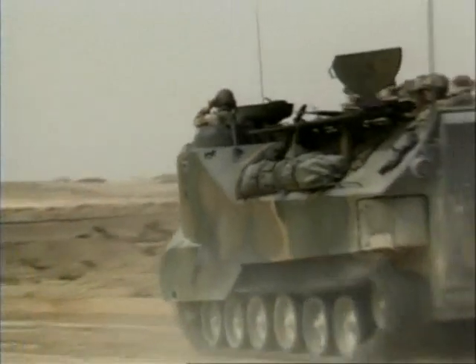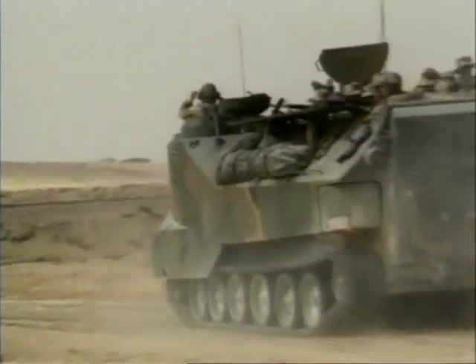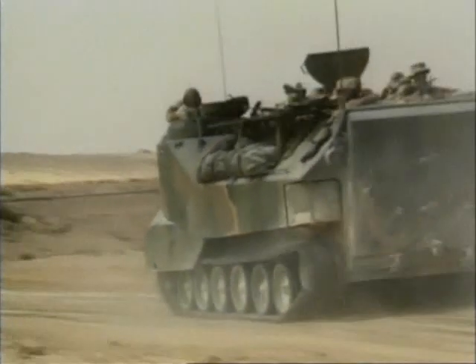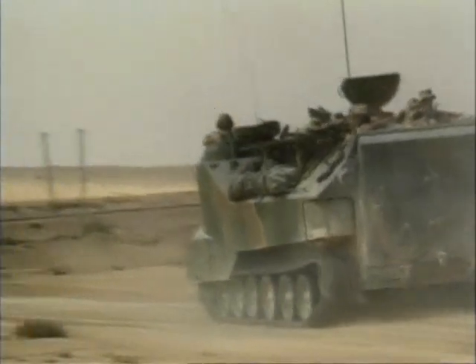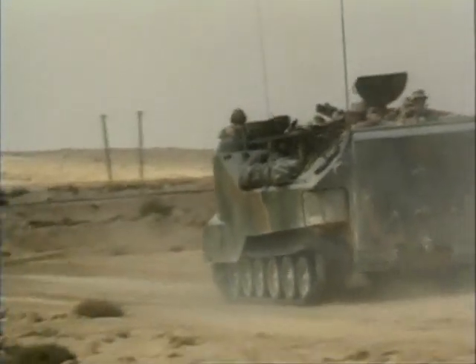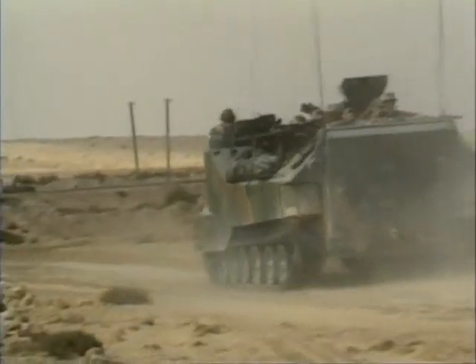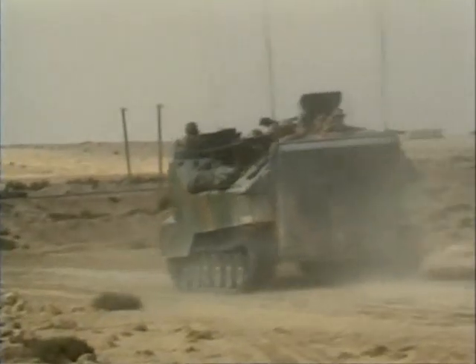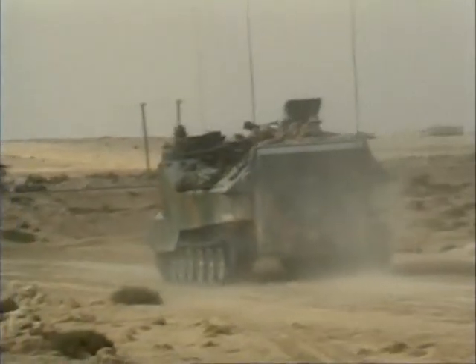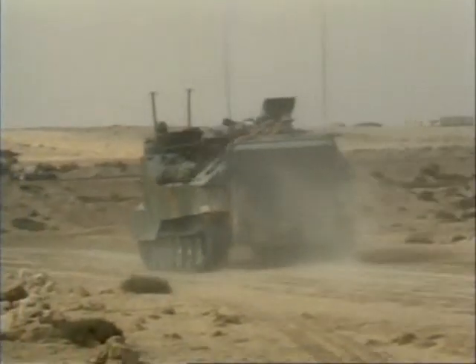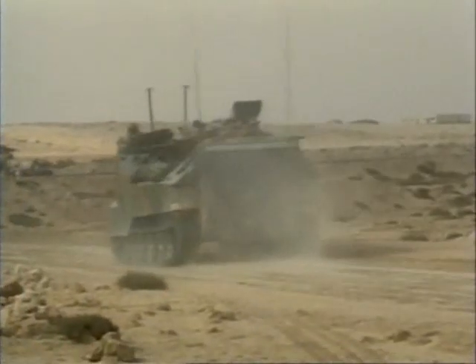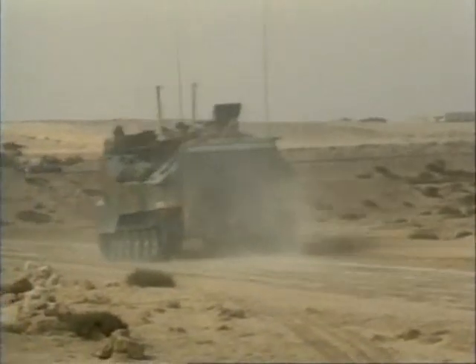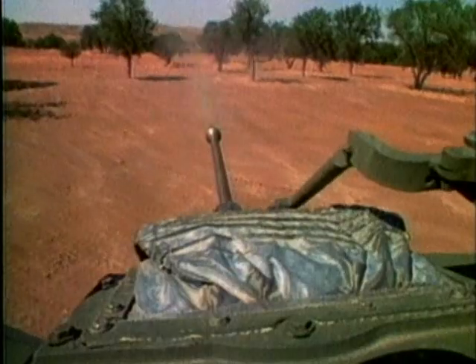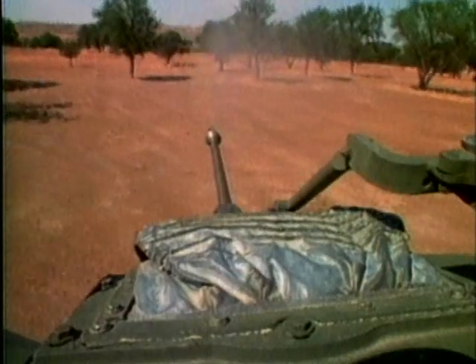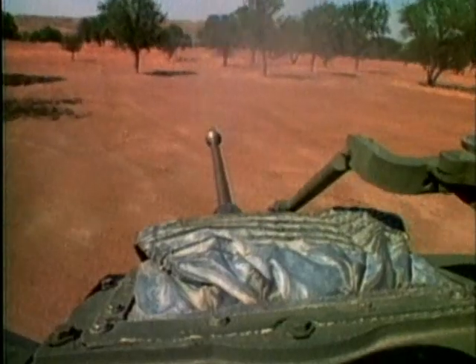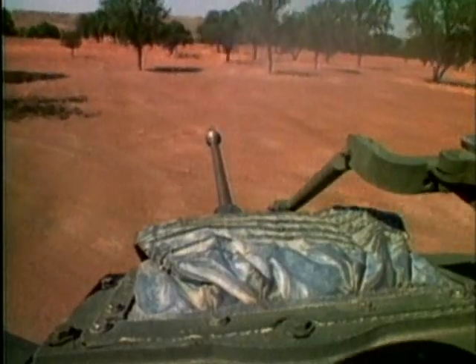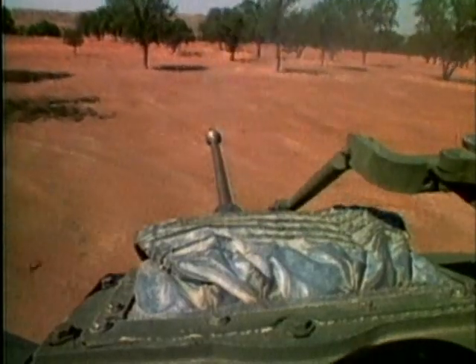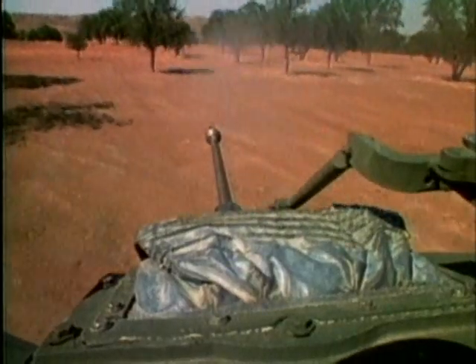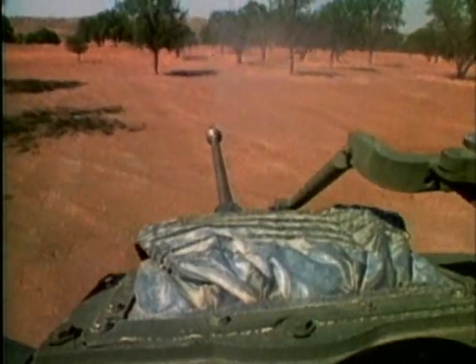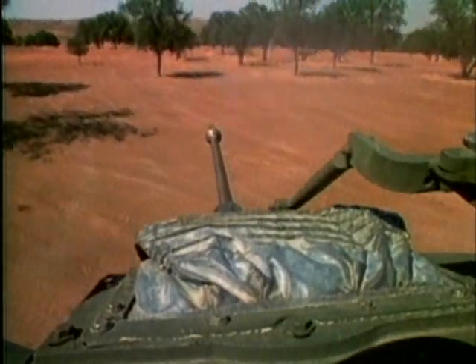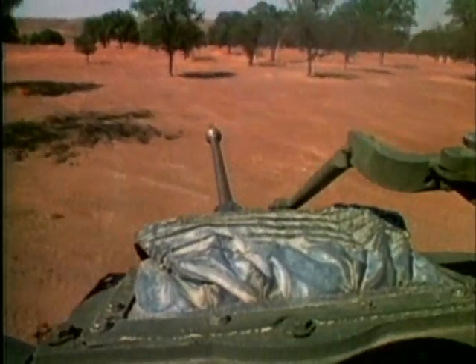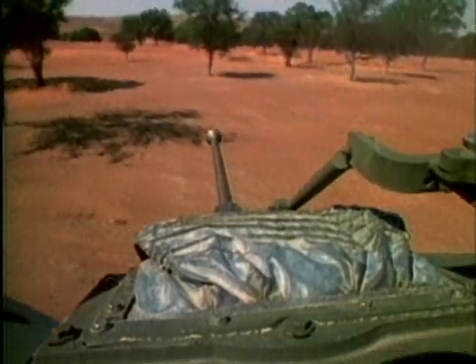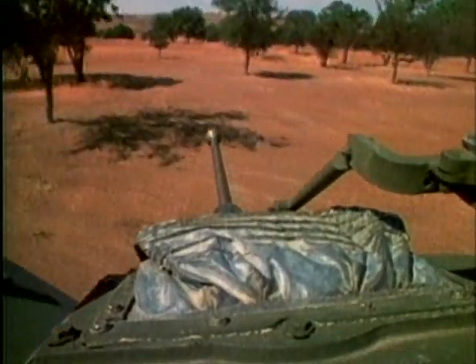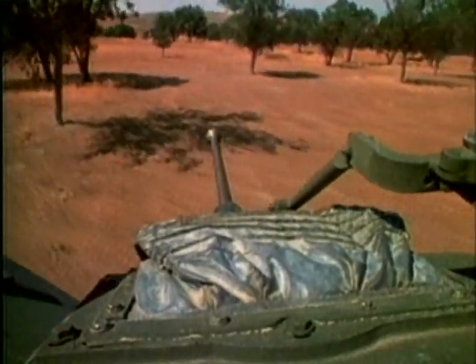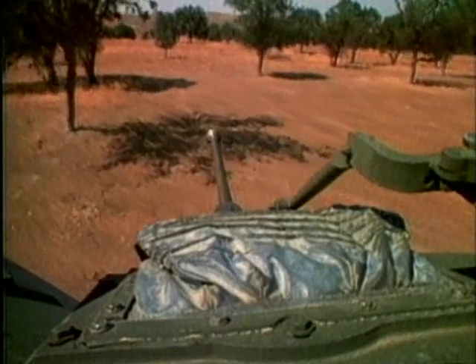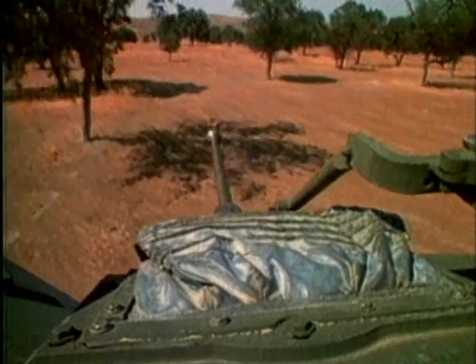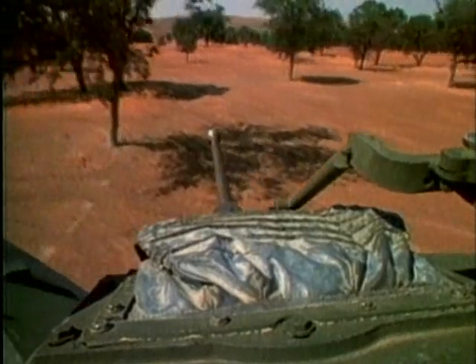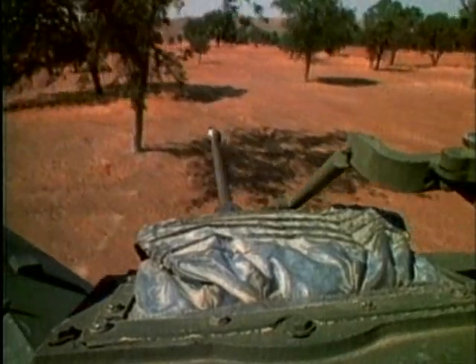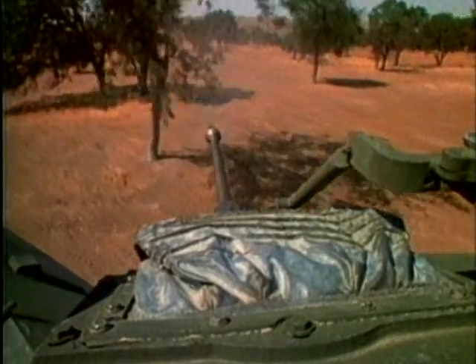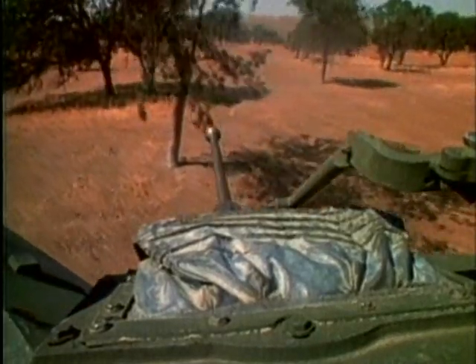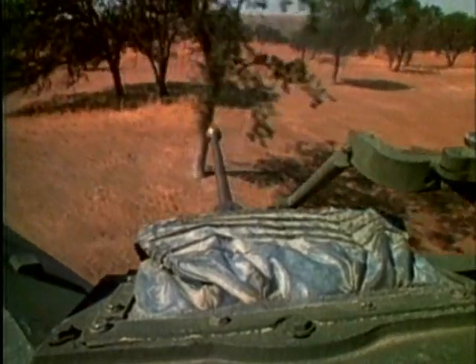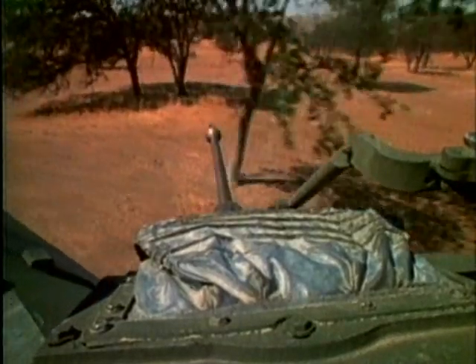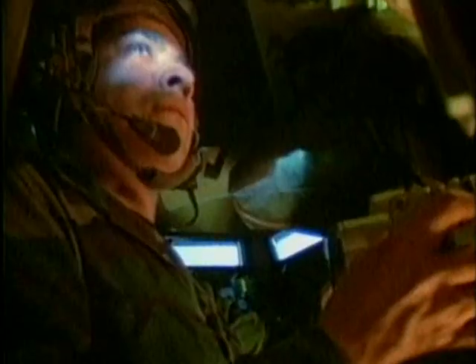The AAV-7 can be armed with a .50 caliber machine gun or a Mark 19 40-millimeter machine gun.